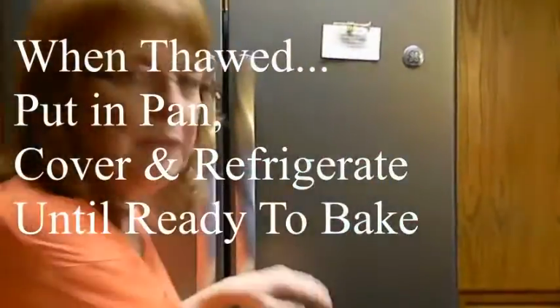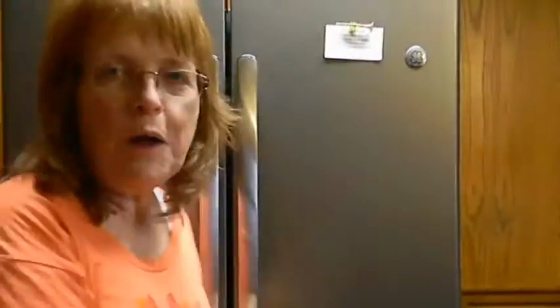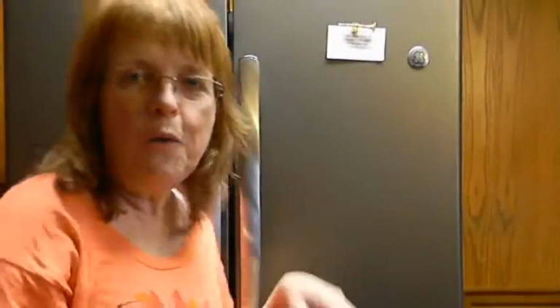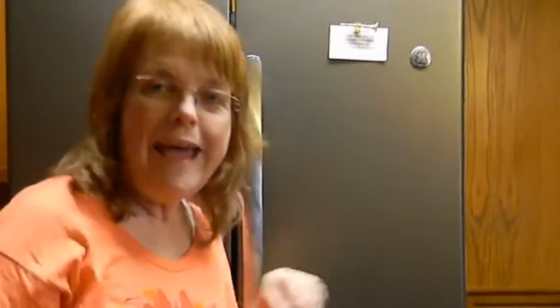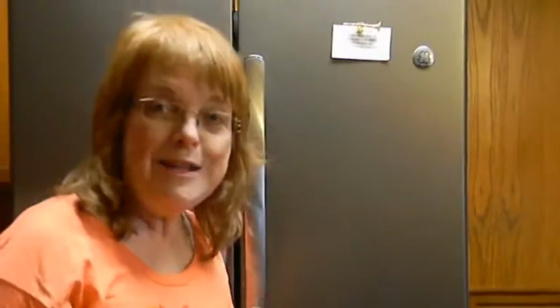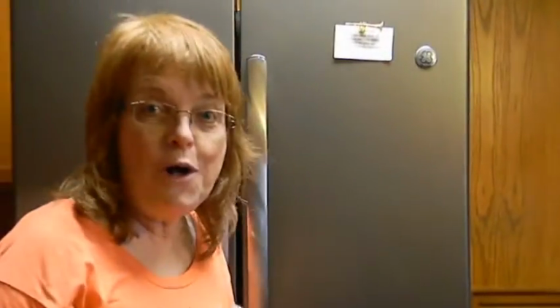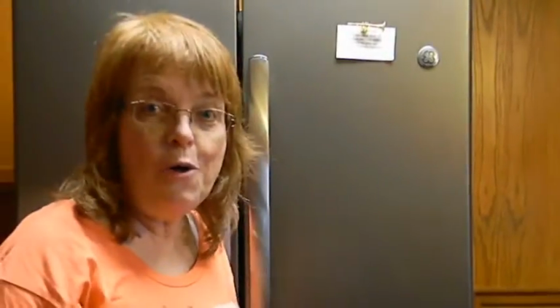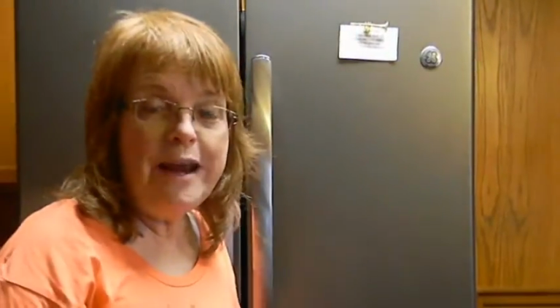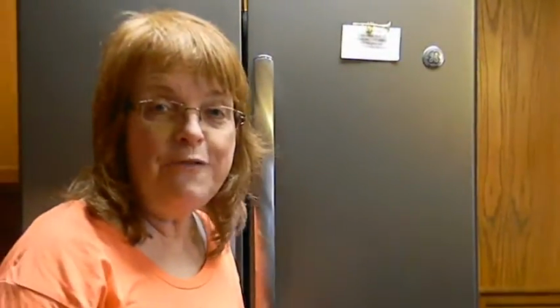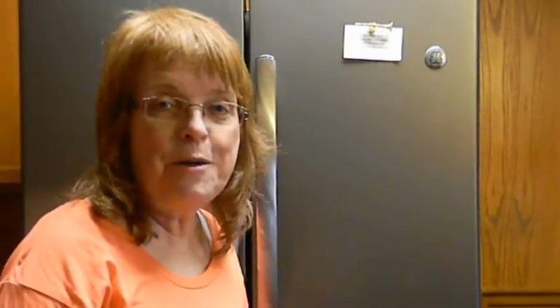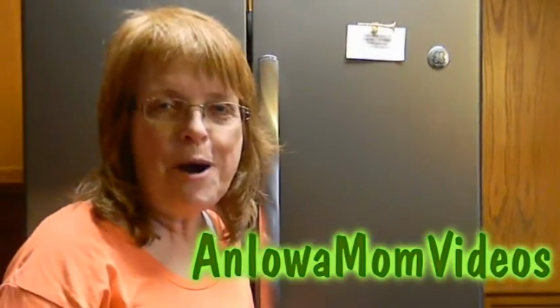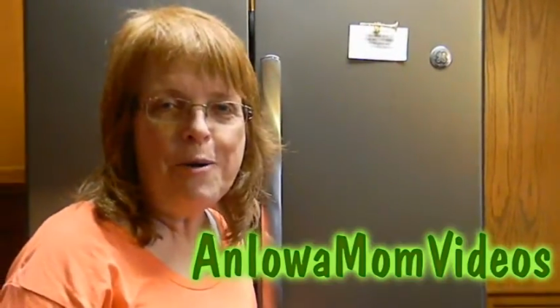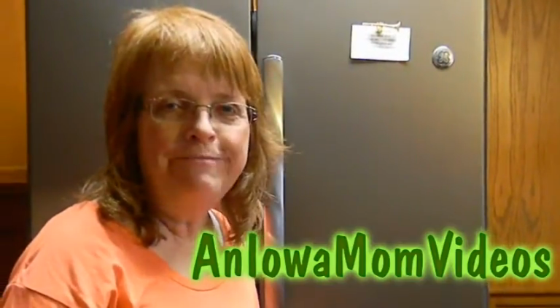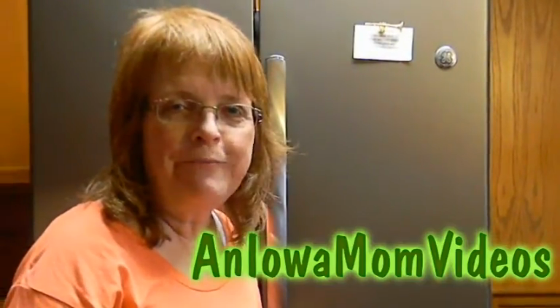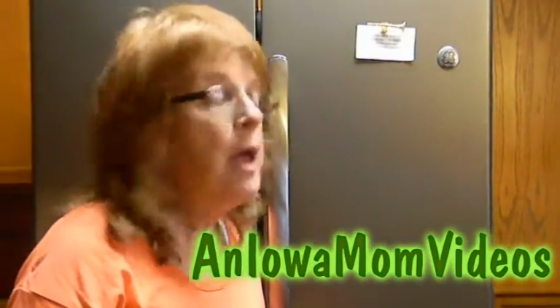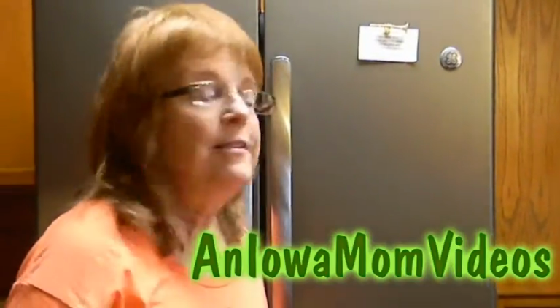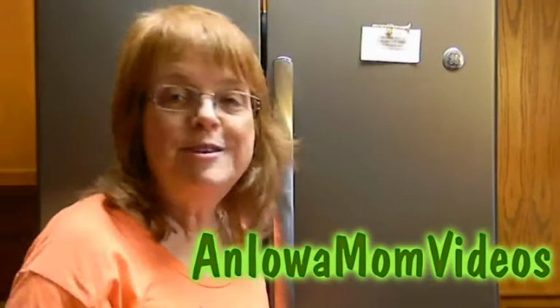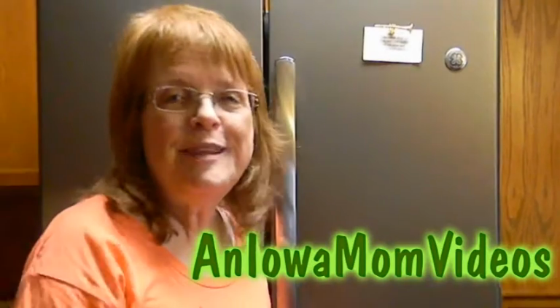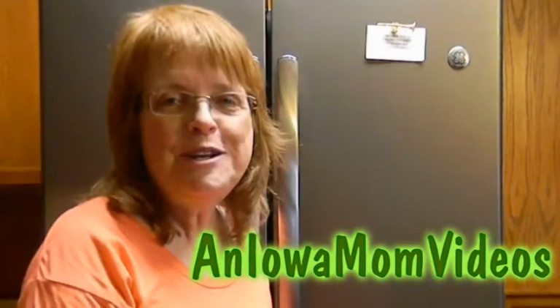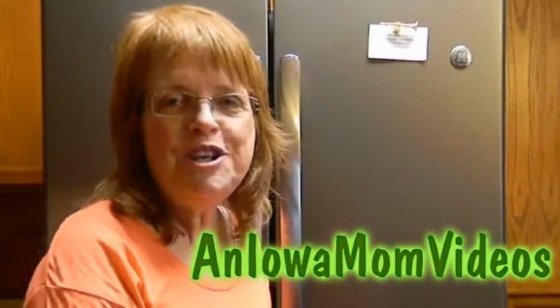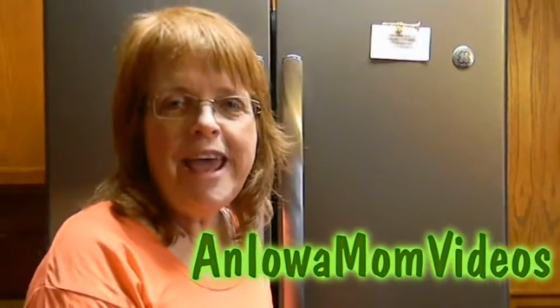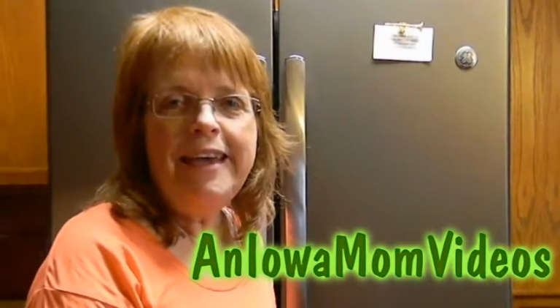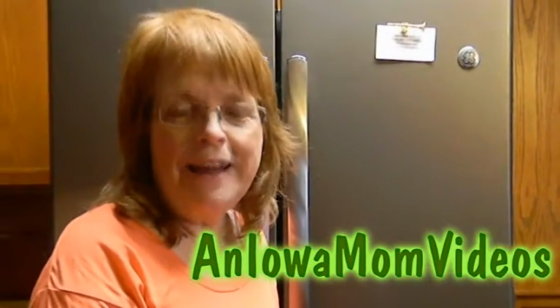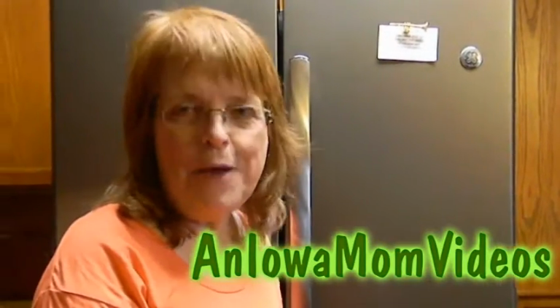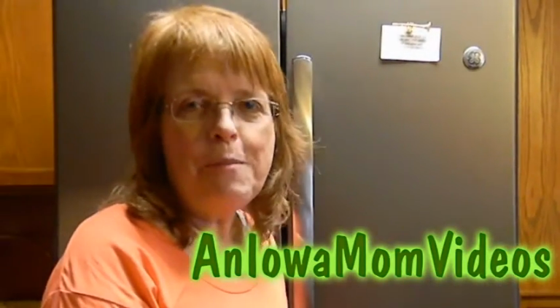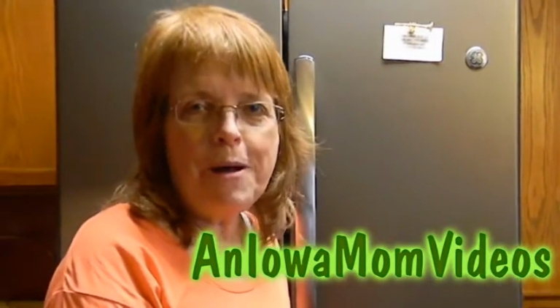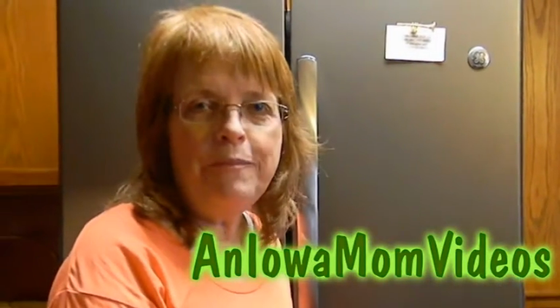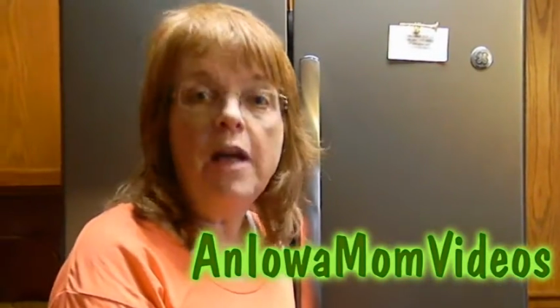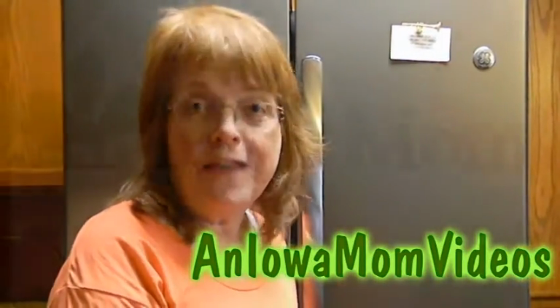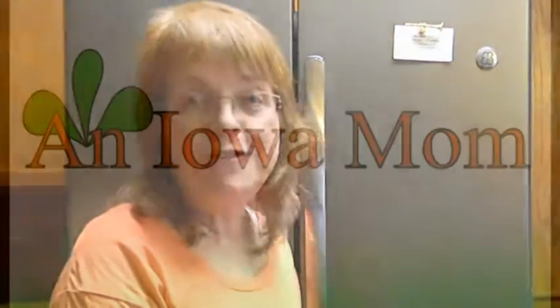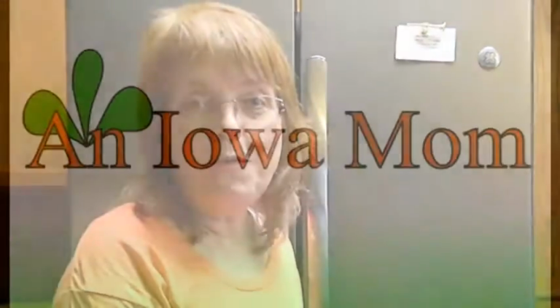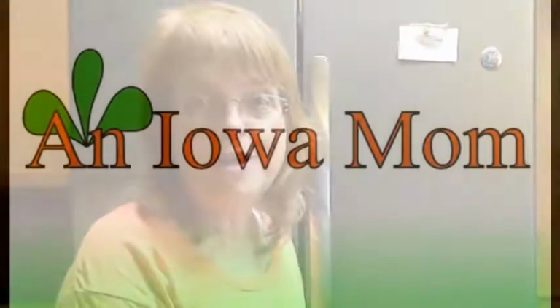Okay, it's all ready for tomorrow. This is Layna Shea, an Iowa mom. Thanks for watching.